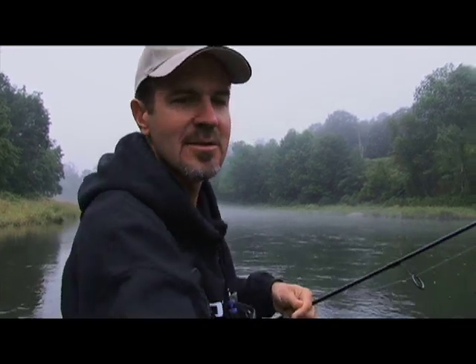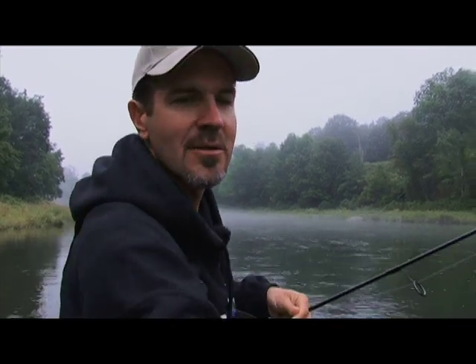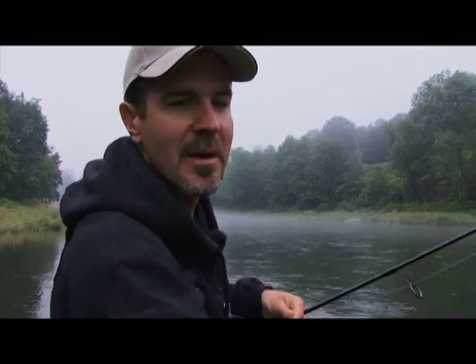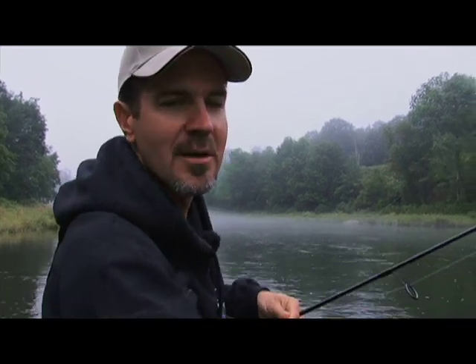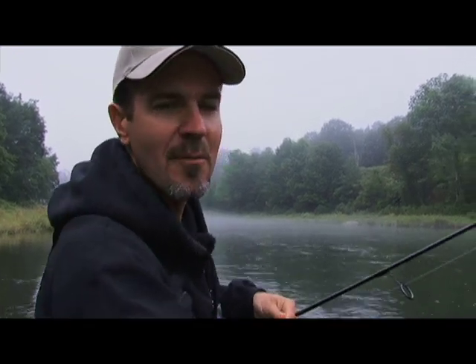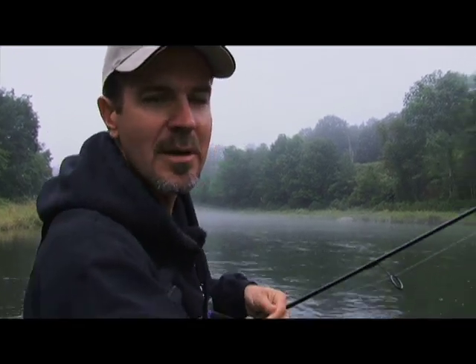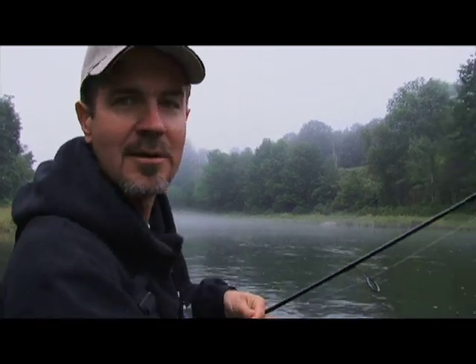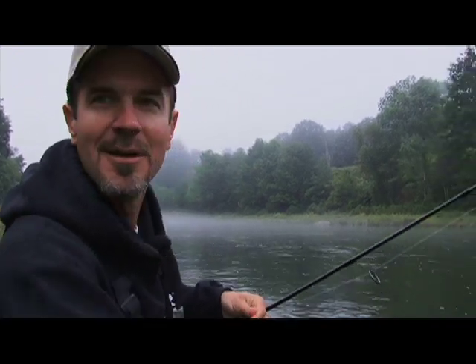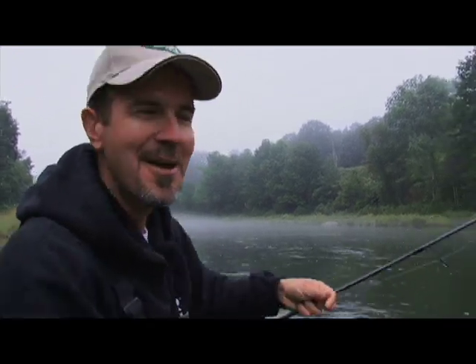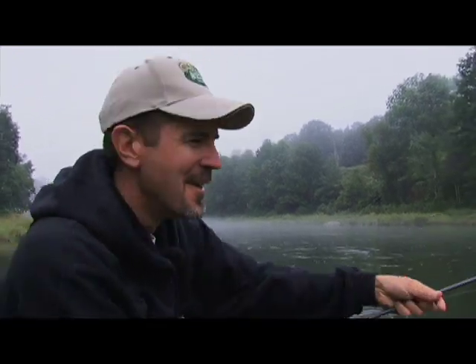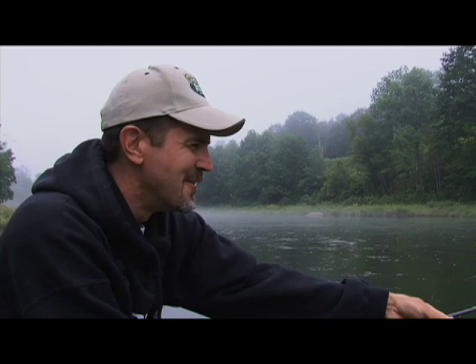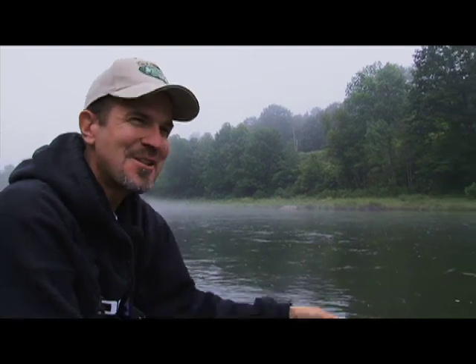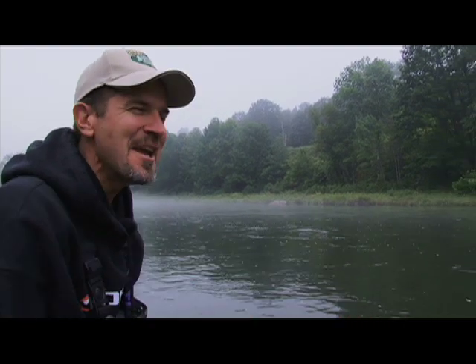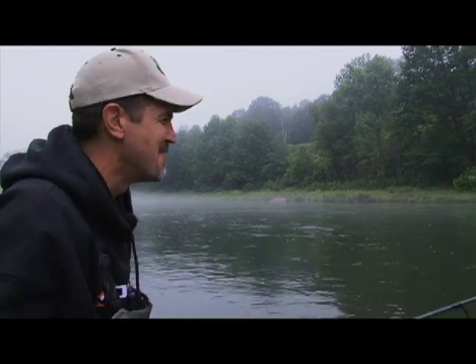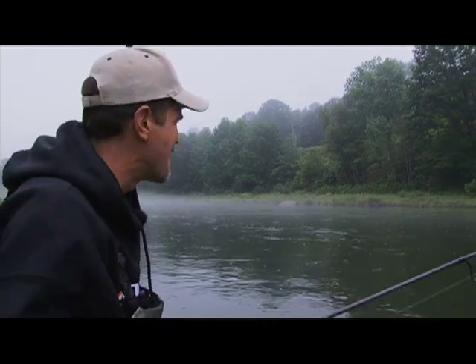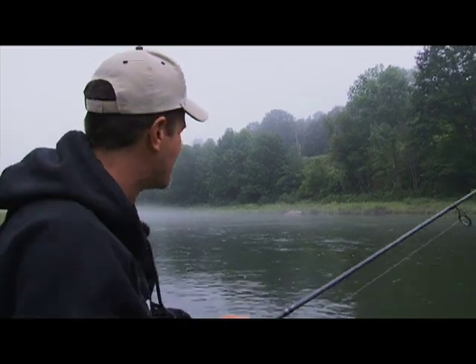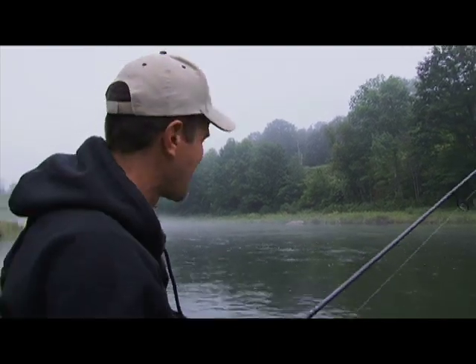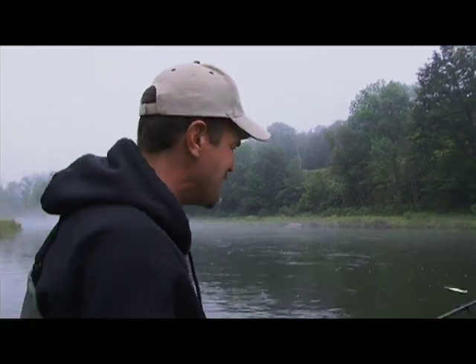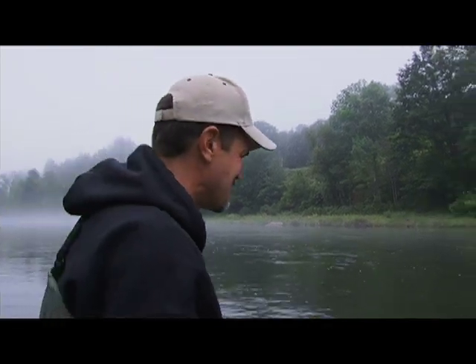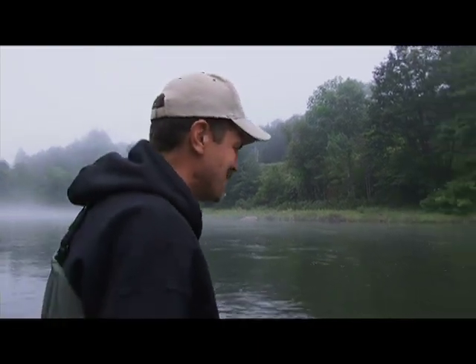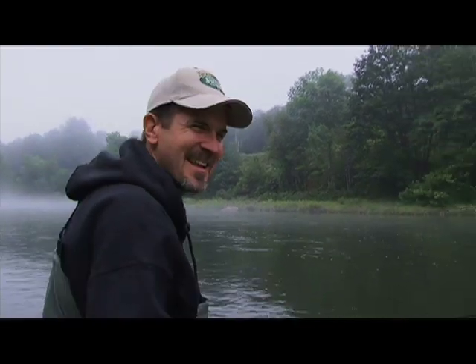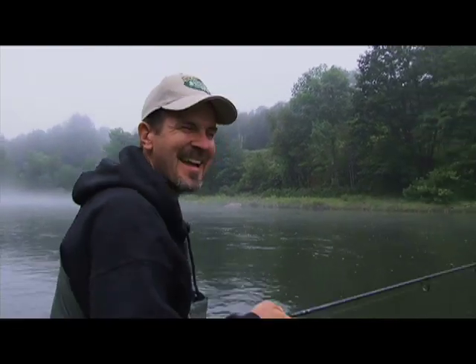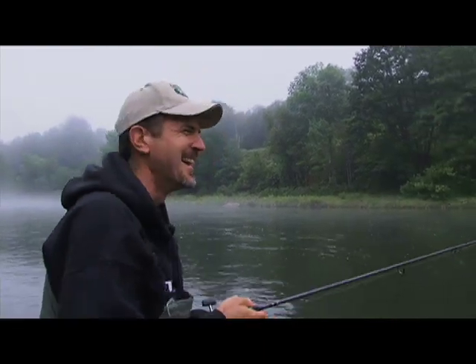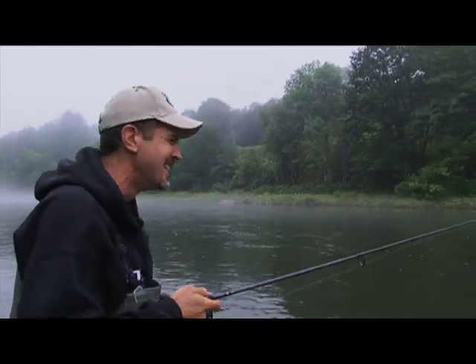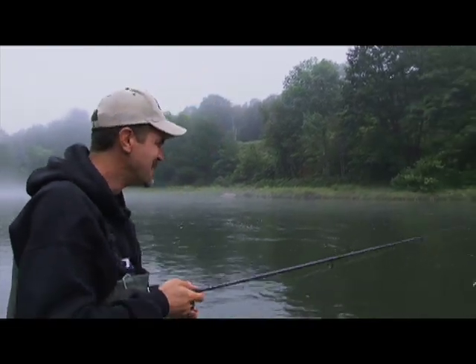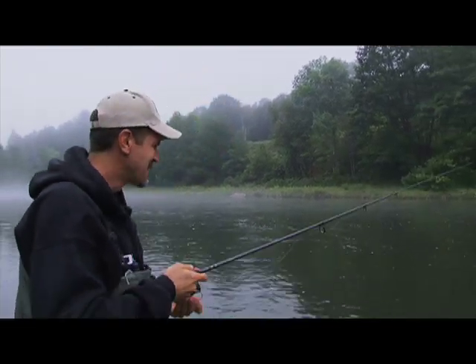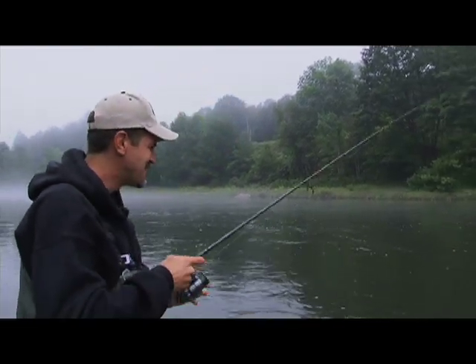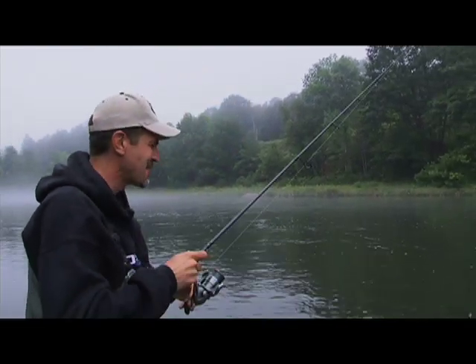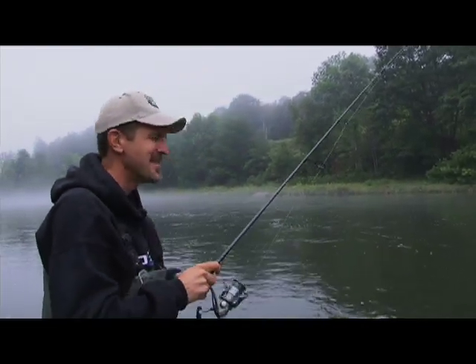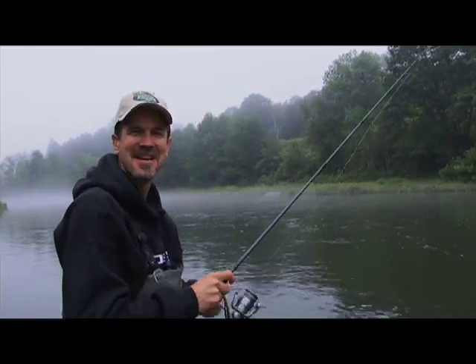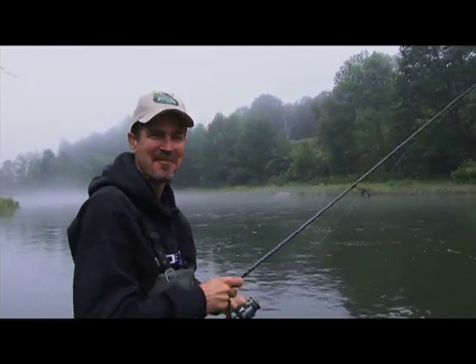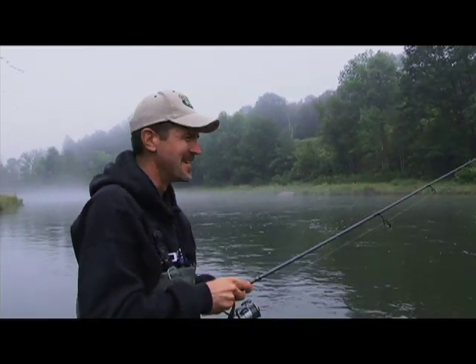I just hooked my cameraman in the sleeve there, ladies and gentlemen. These jerk baits catch everything.